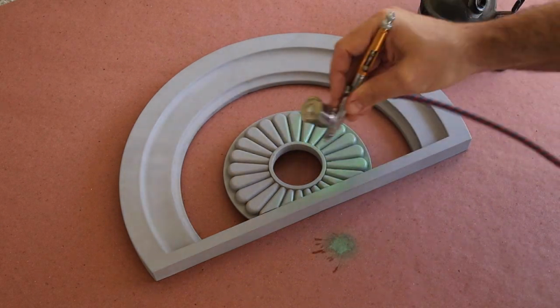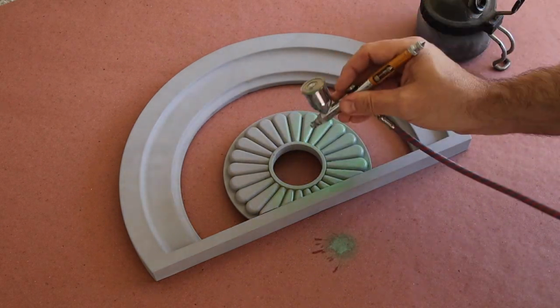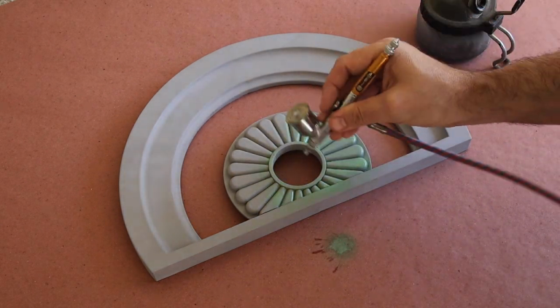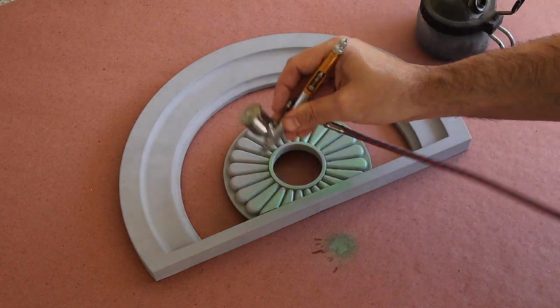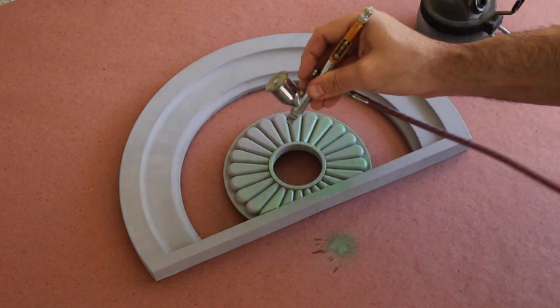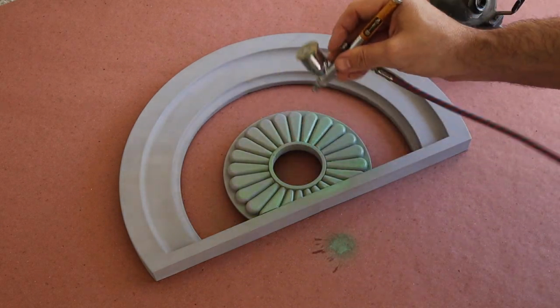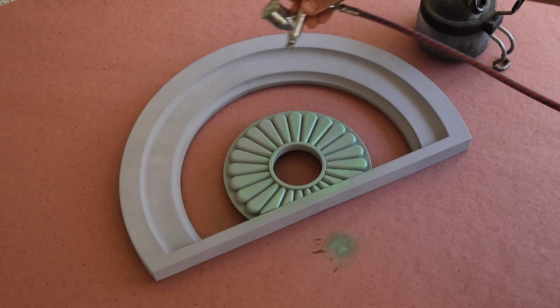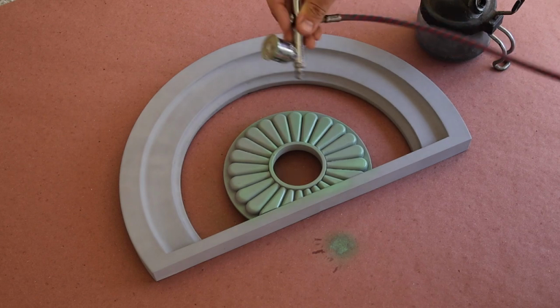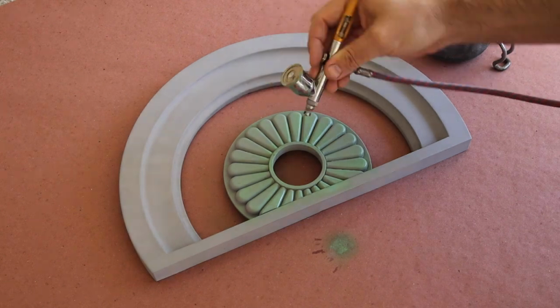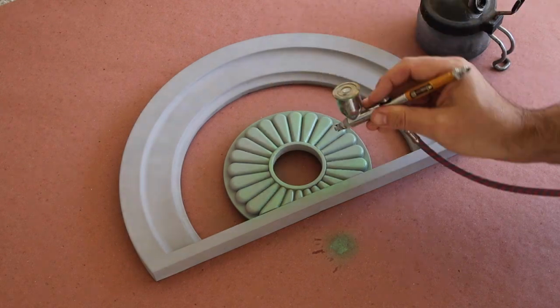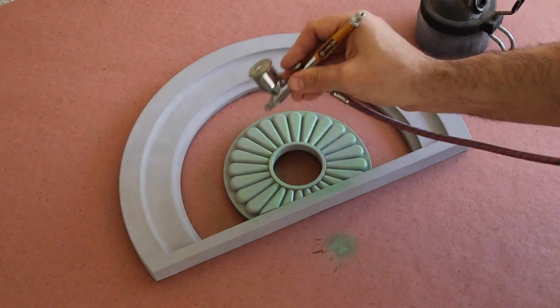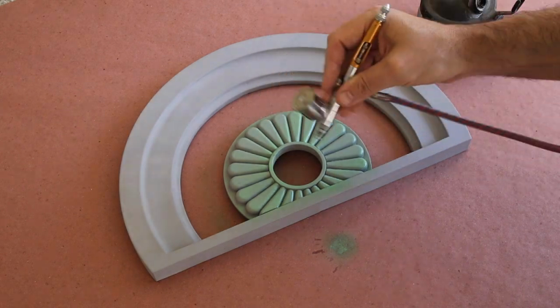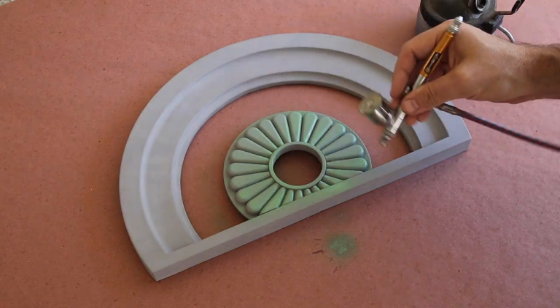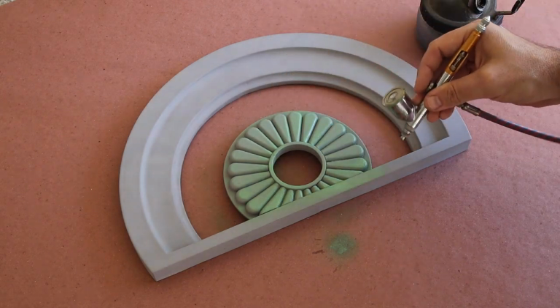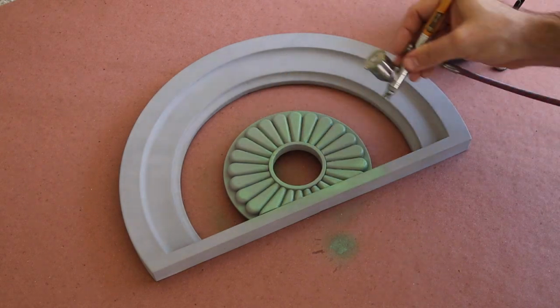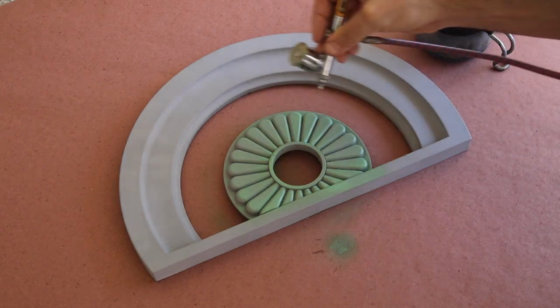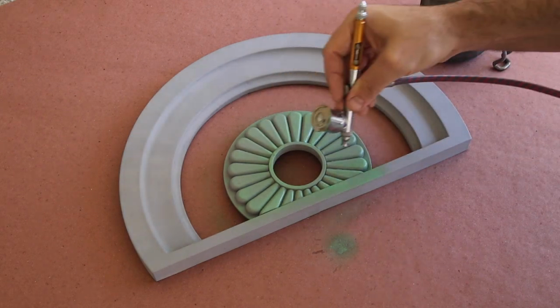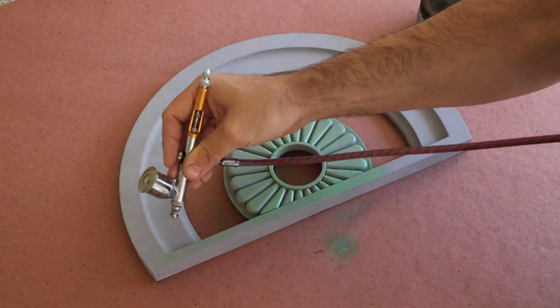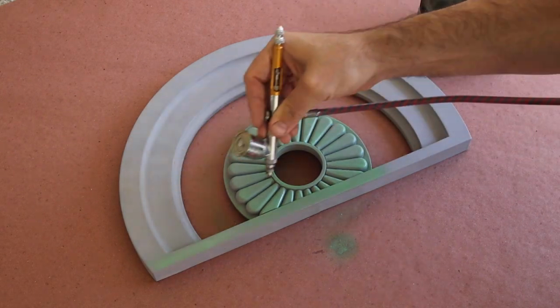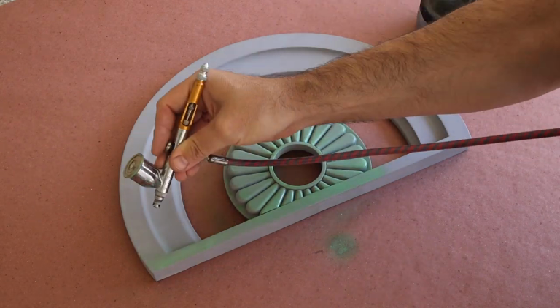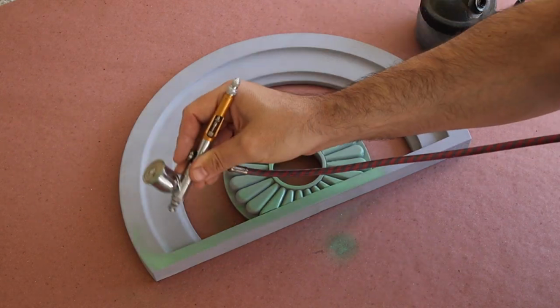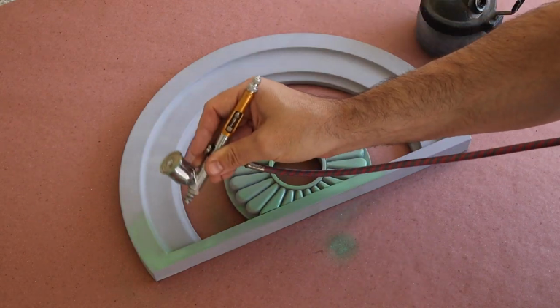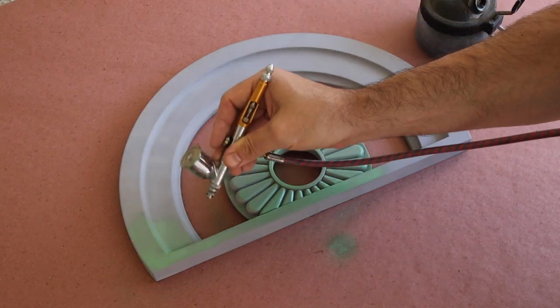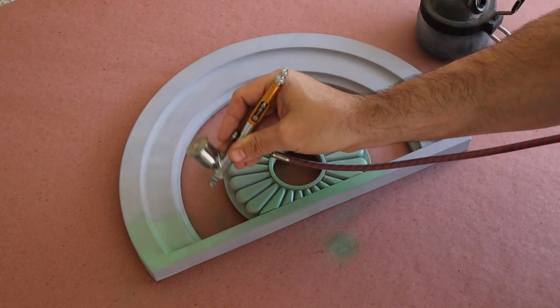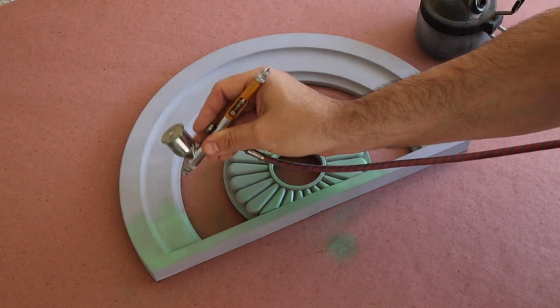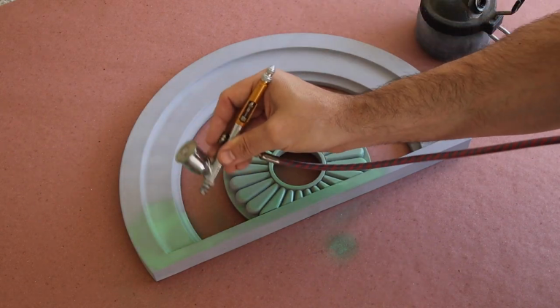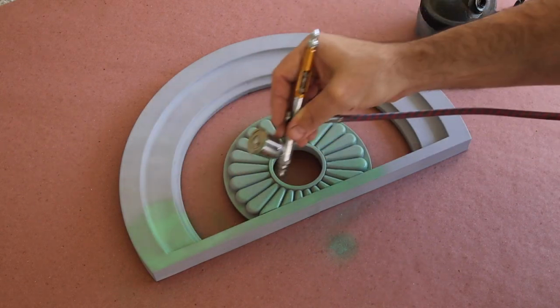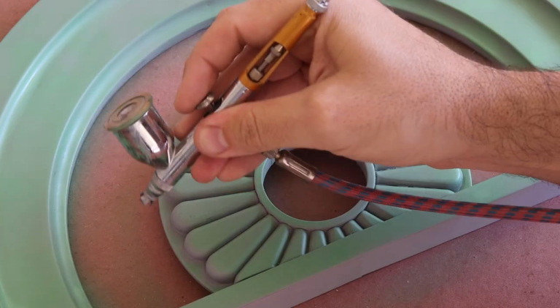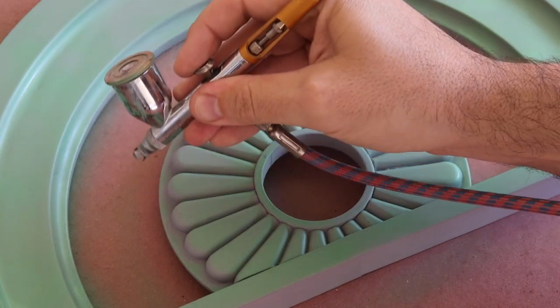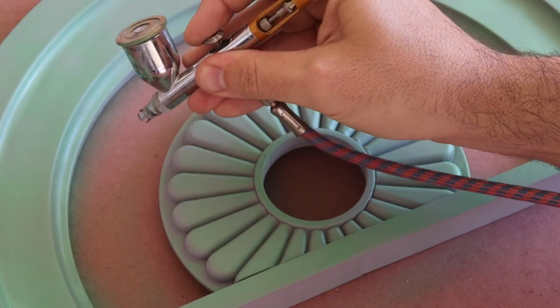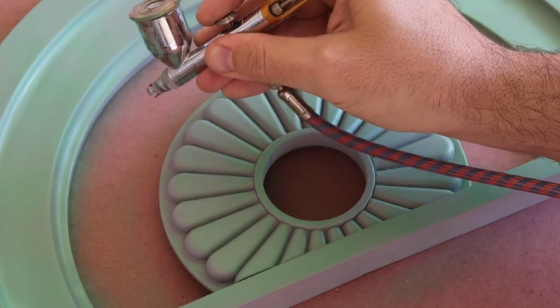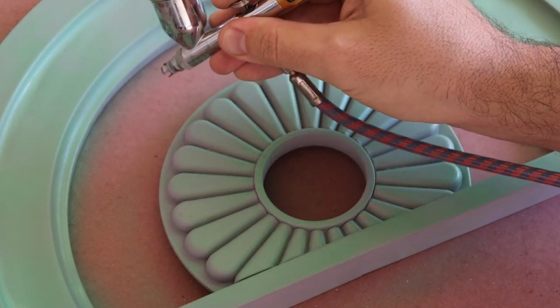After a quick mix of my paint, I thinned it out with a bit of window cleaner so that I can apply it with my airbrush.